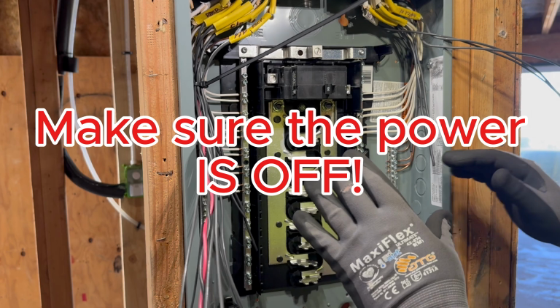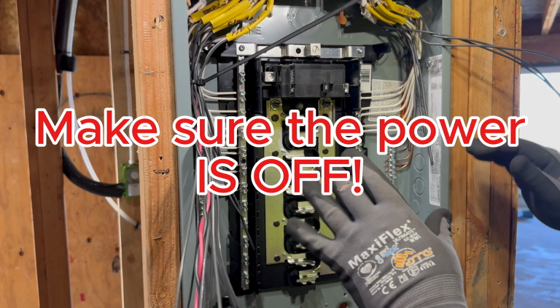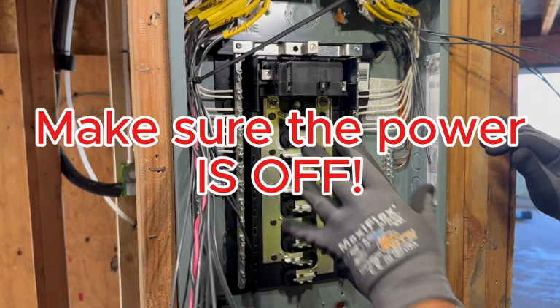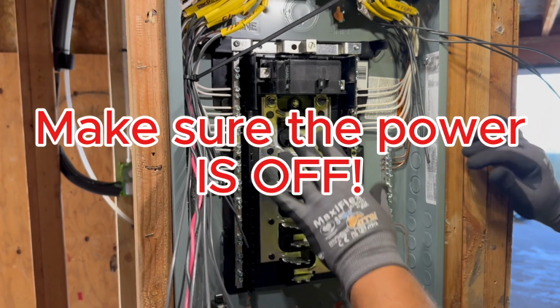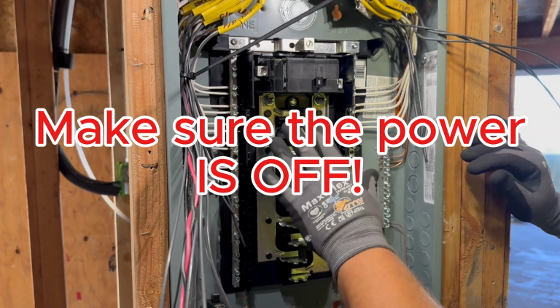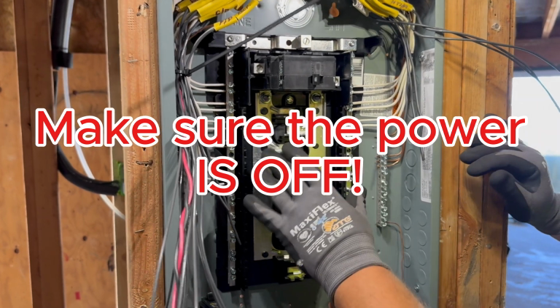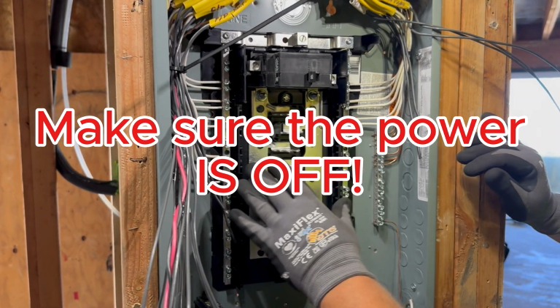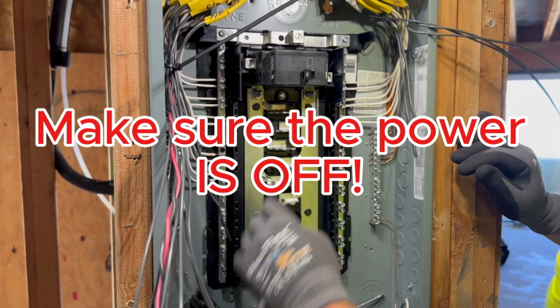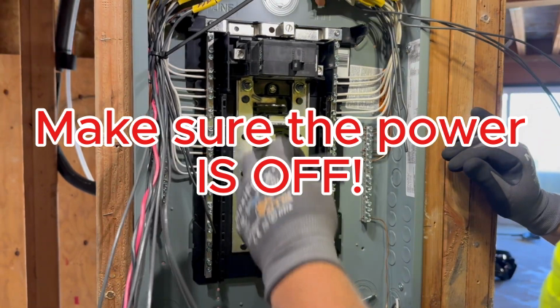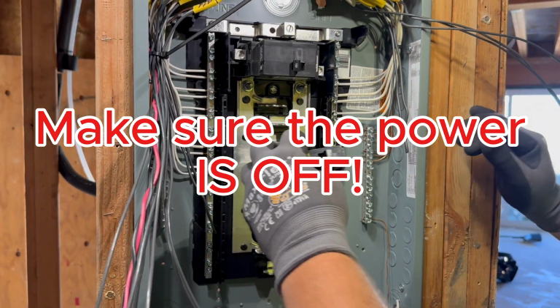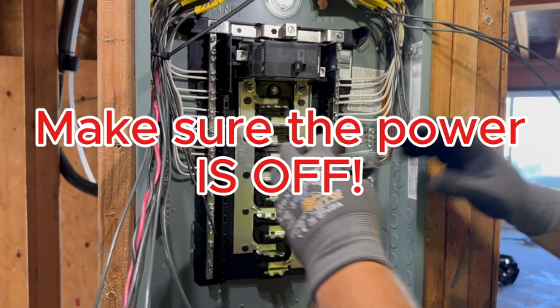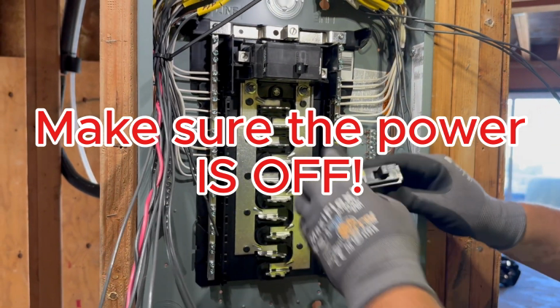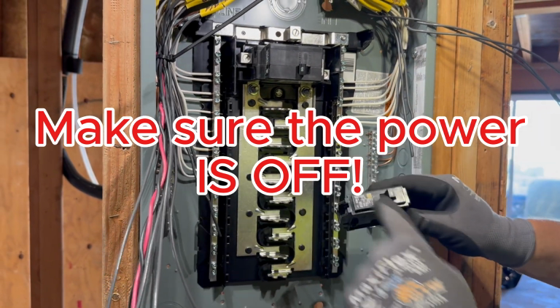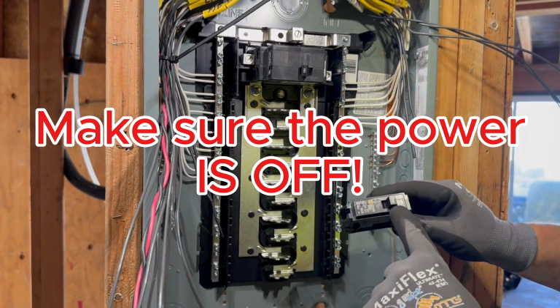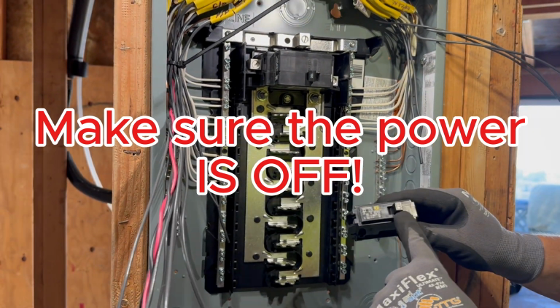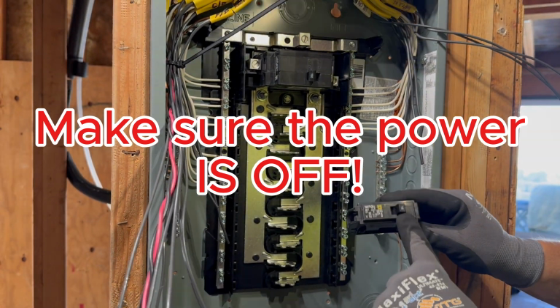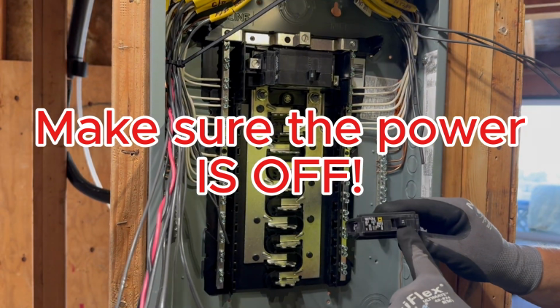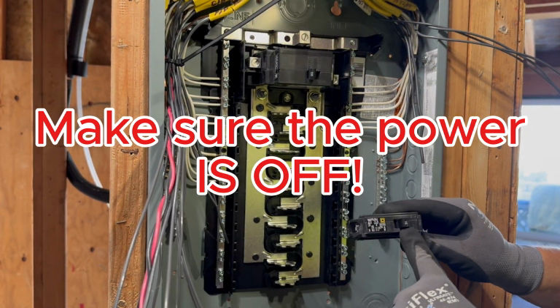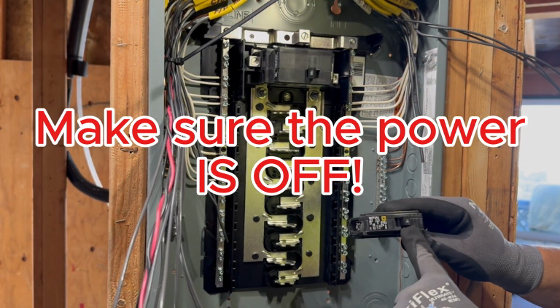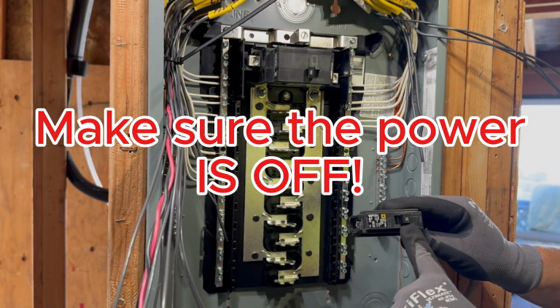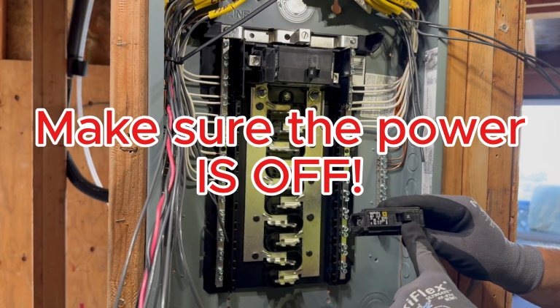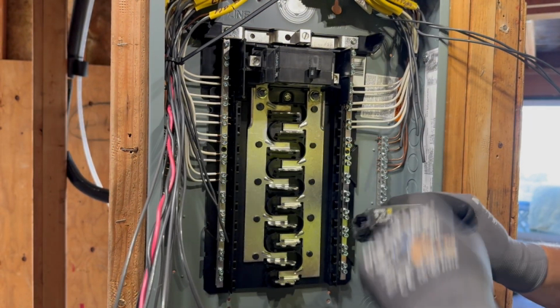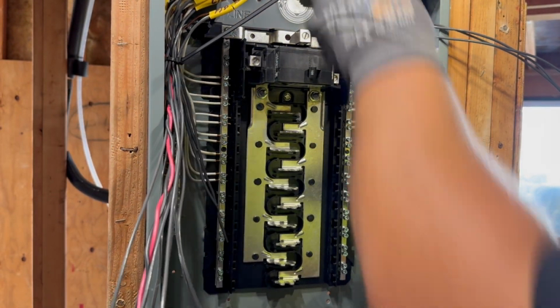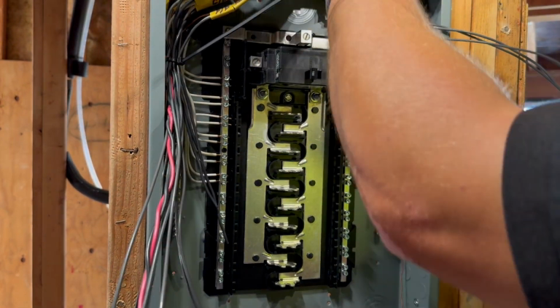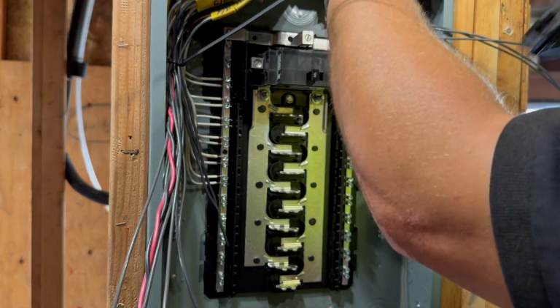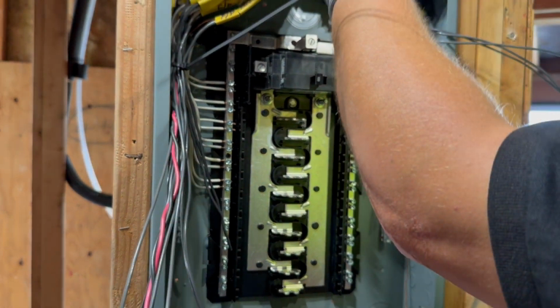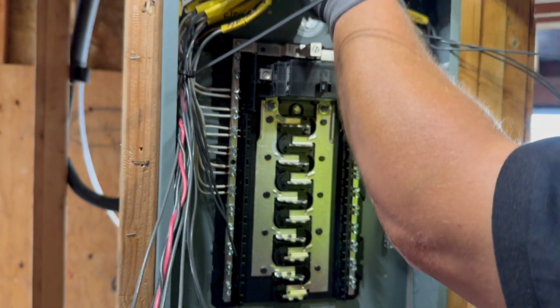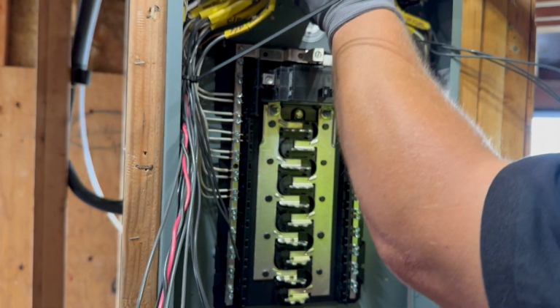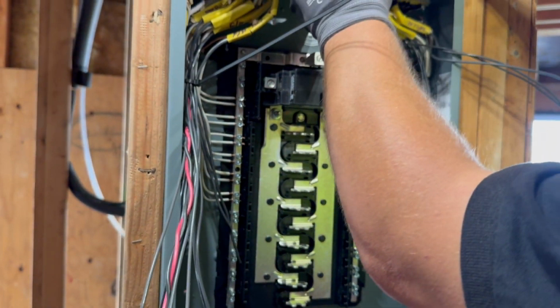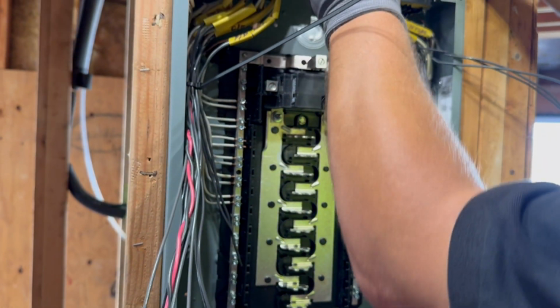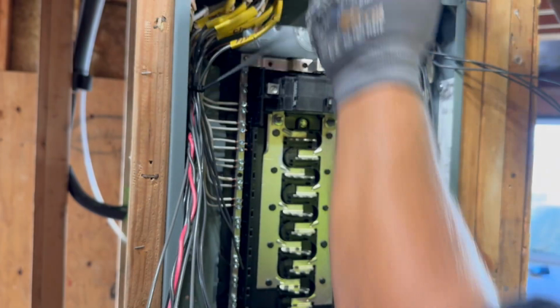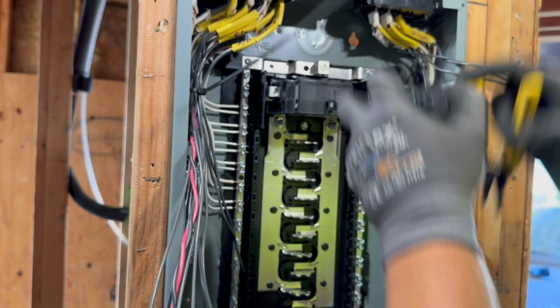In this panel, we have single pole breakers, and then we have tandem breakers.